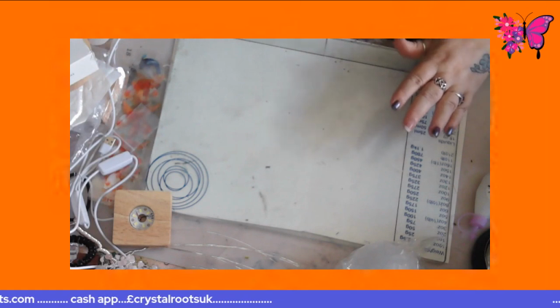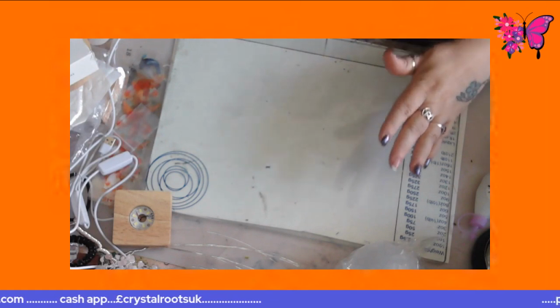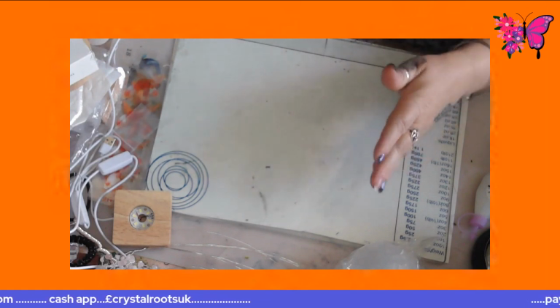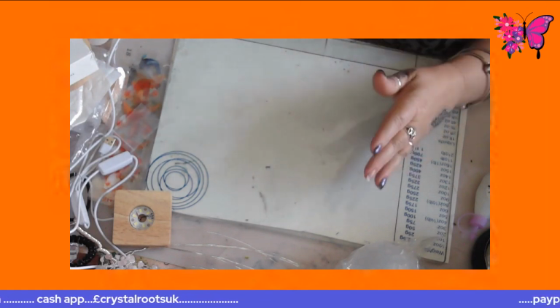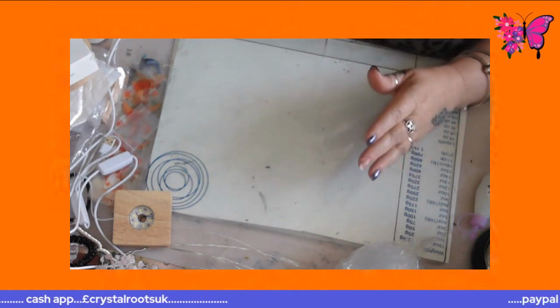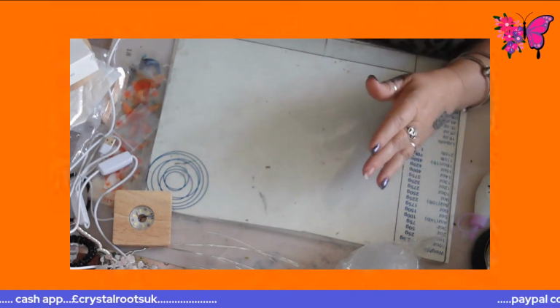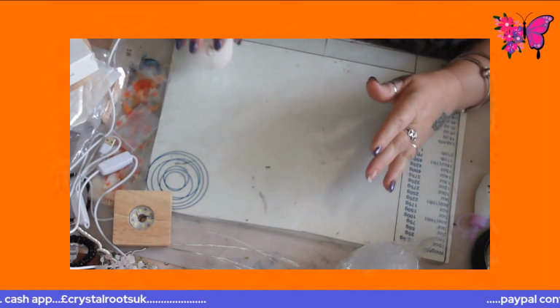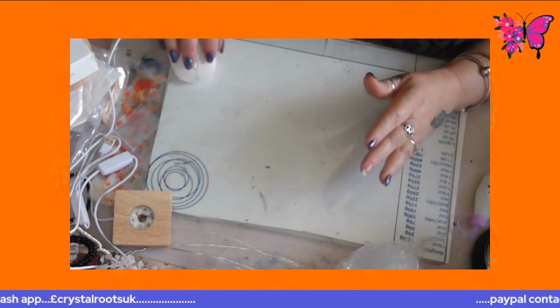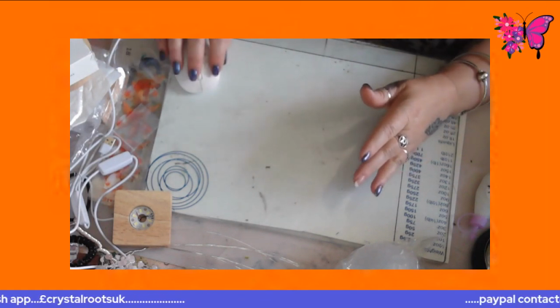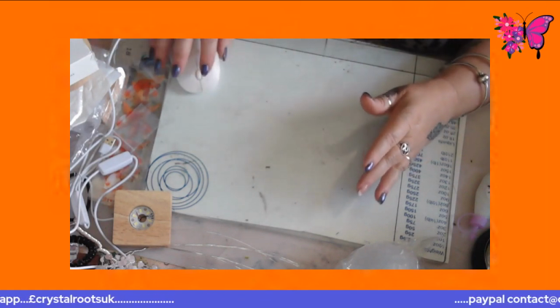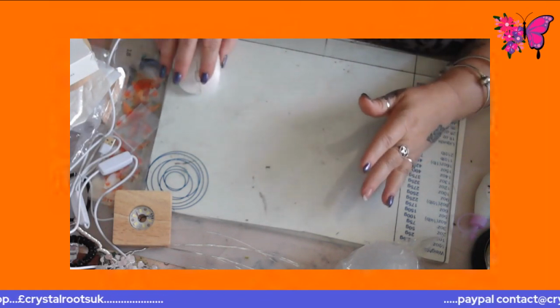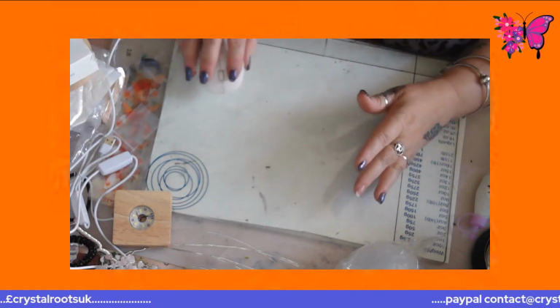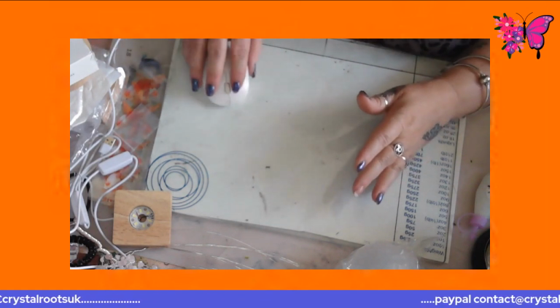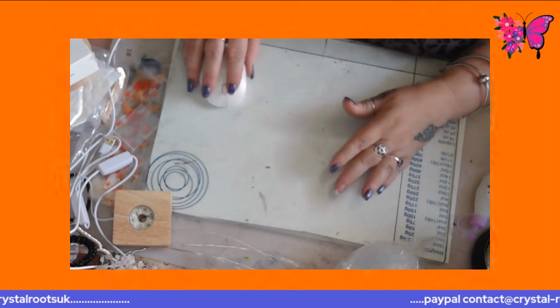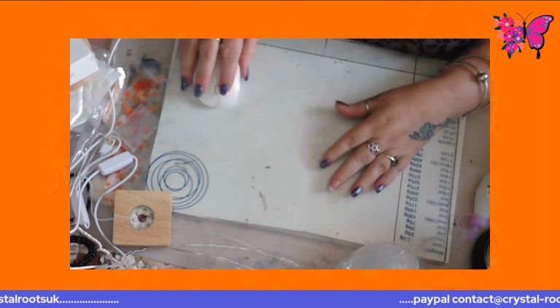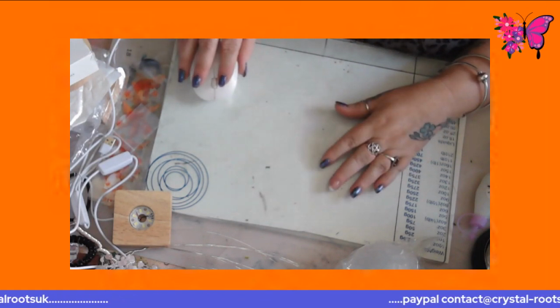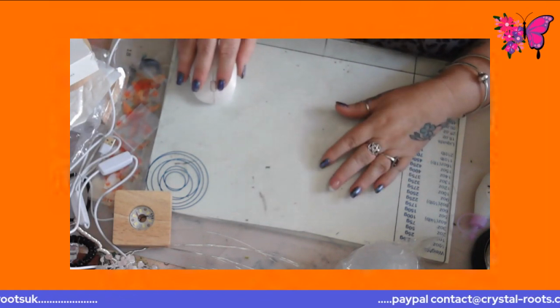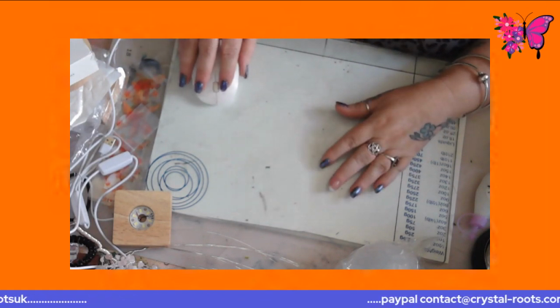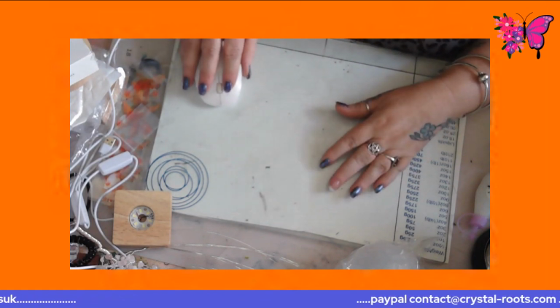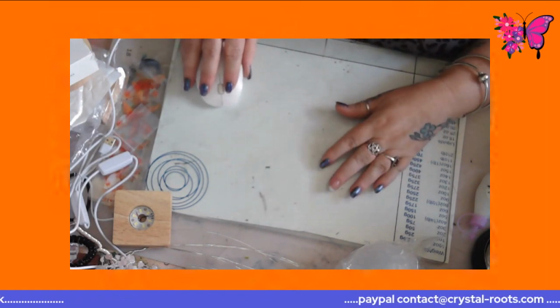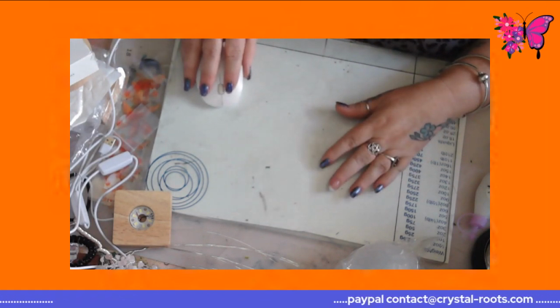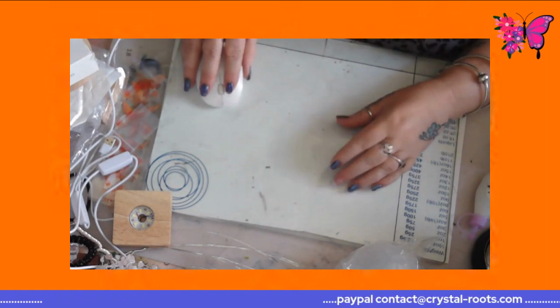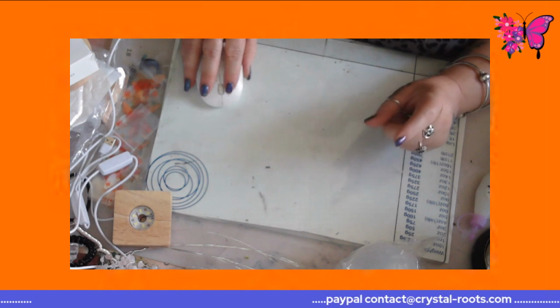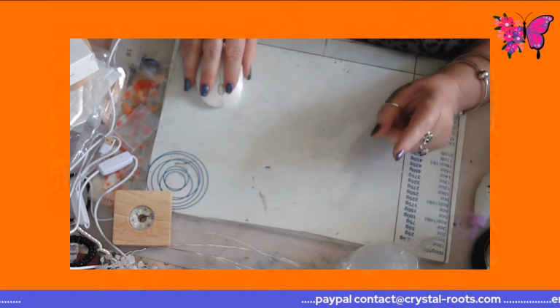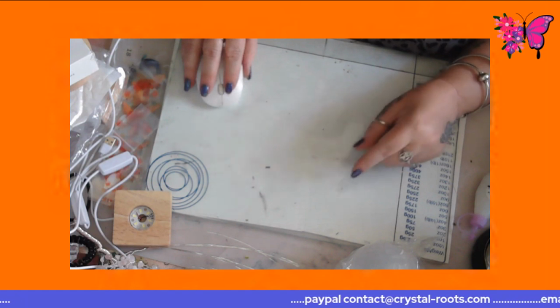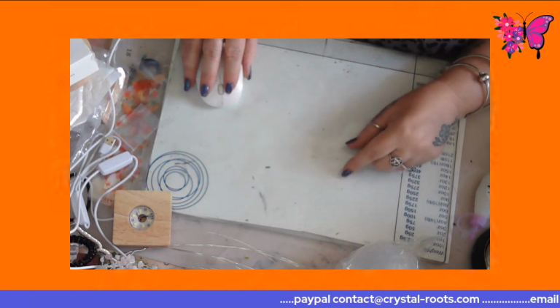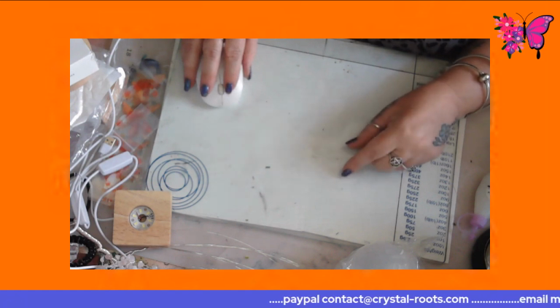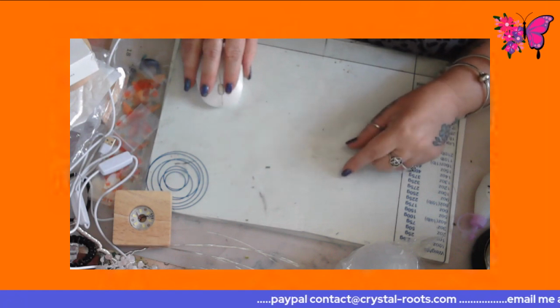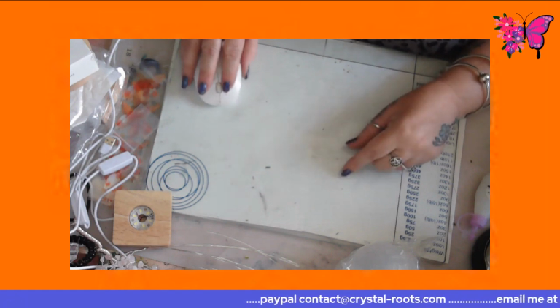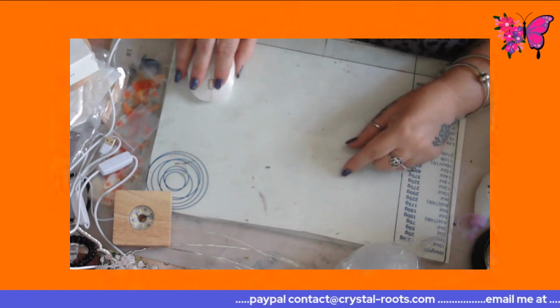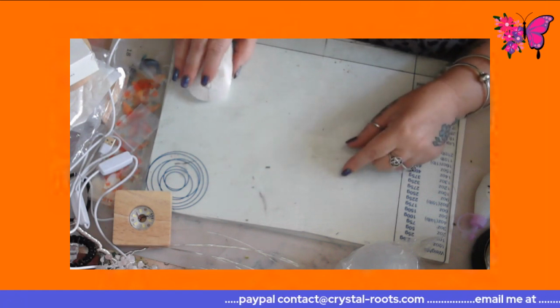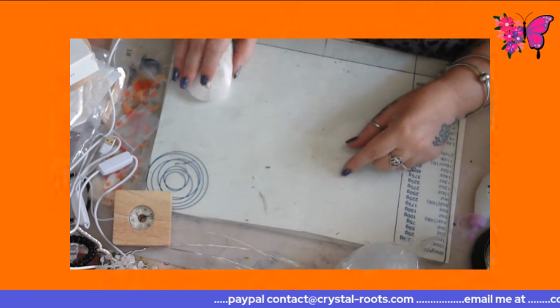So this Temu order - let me just set it up here so I can tell you how much it was.